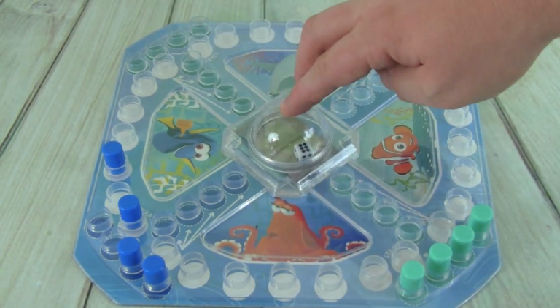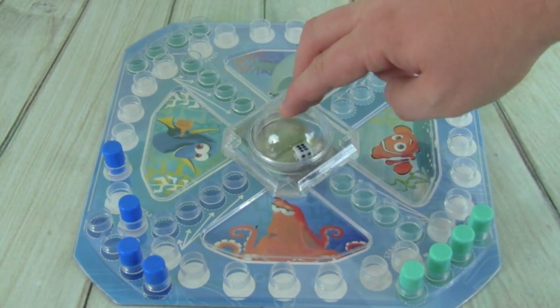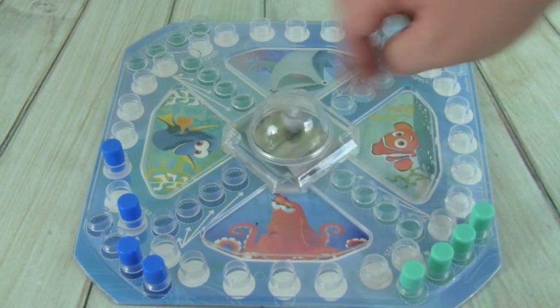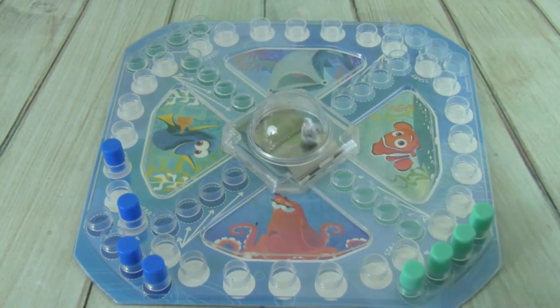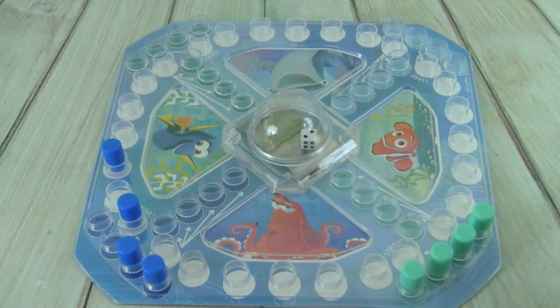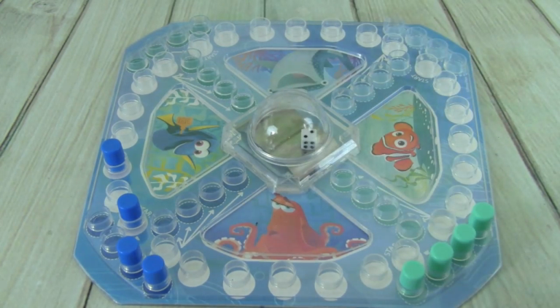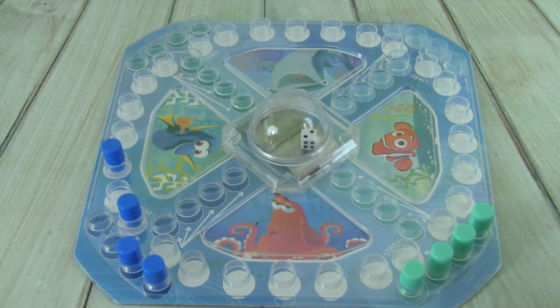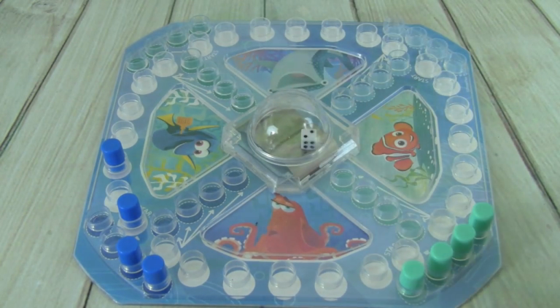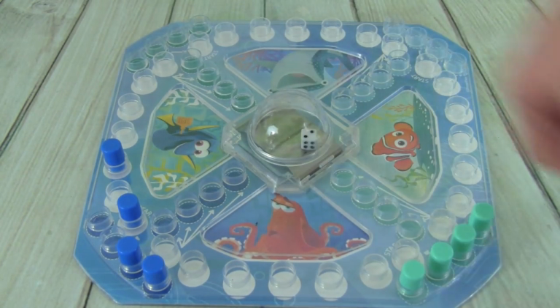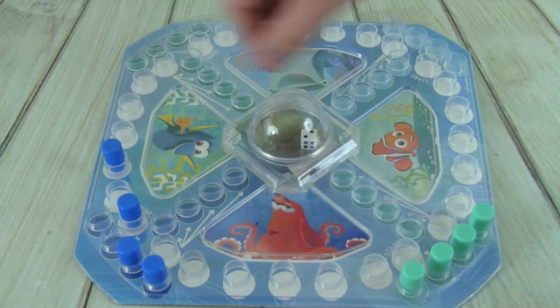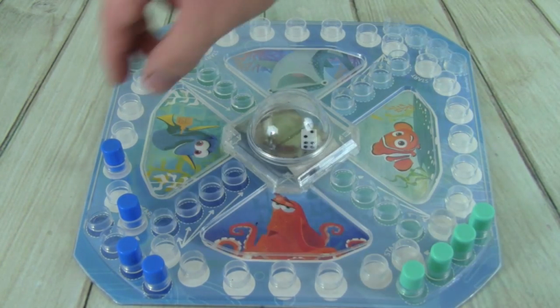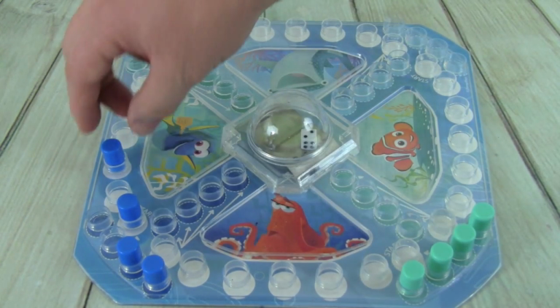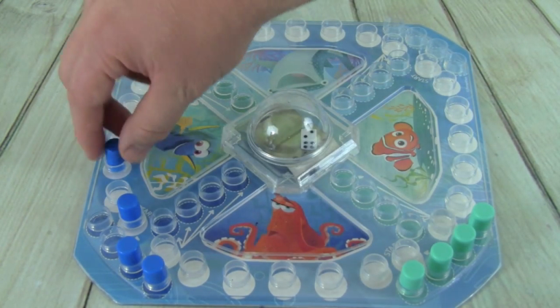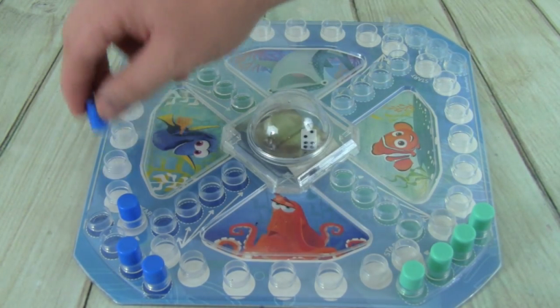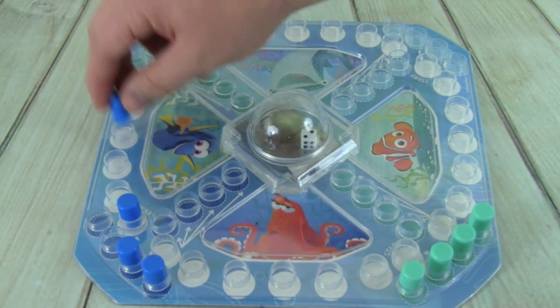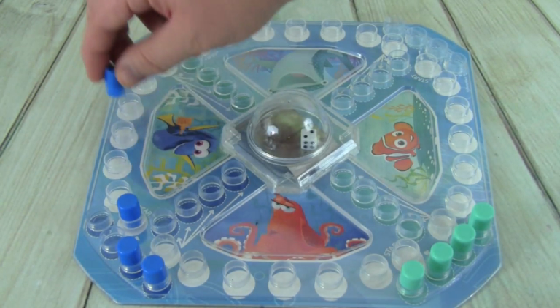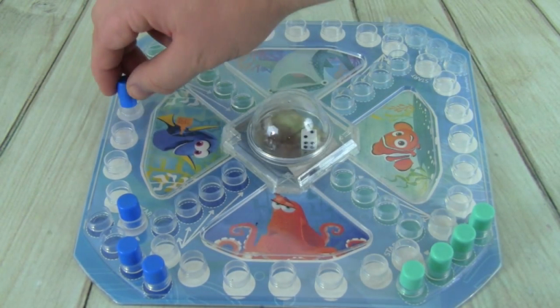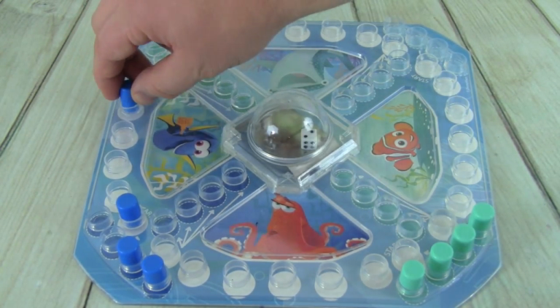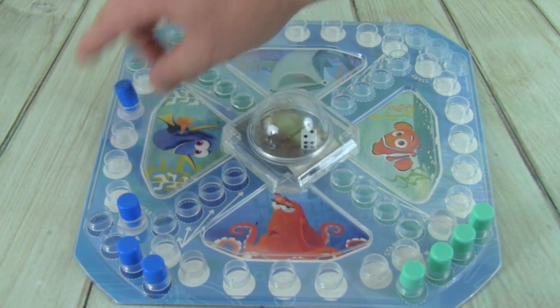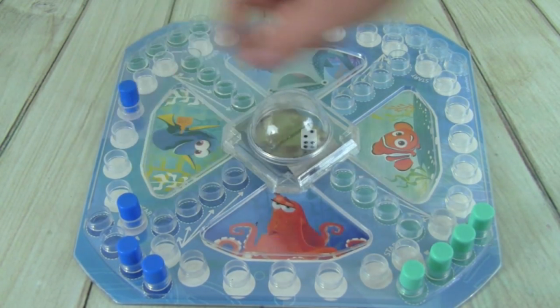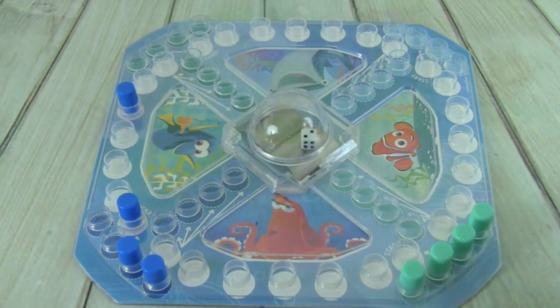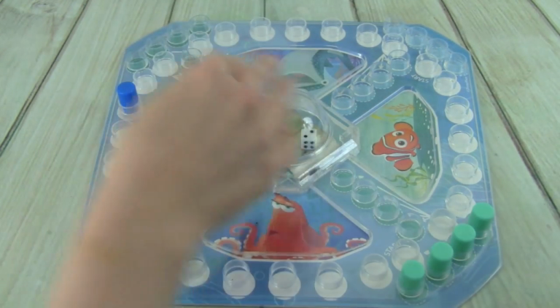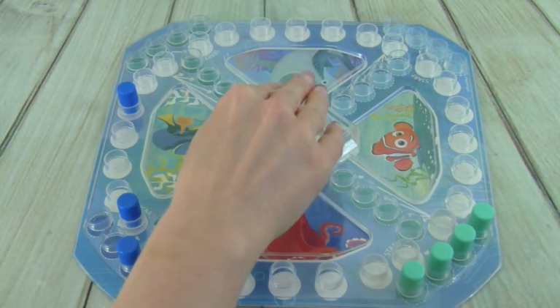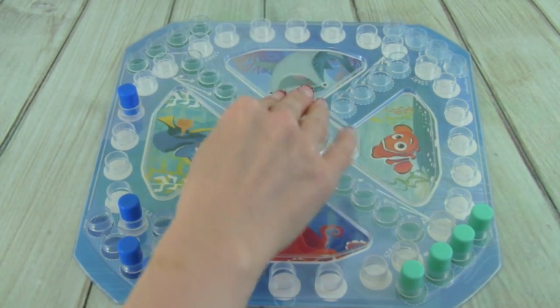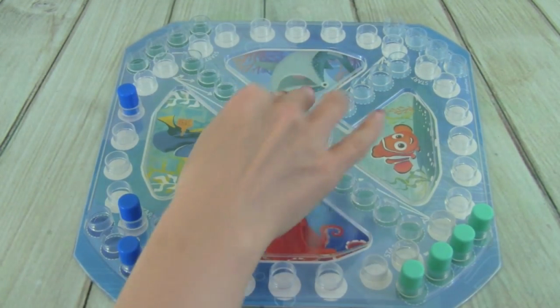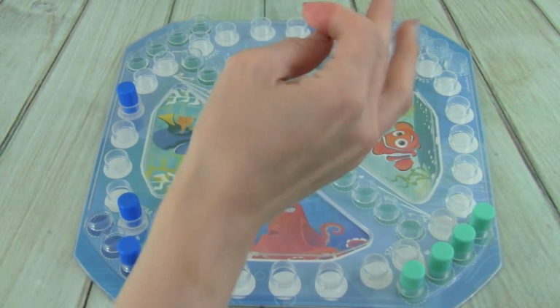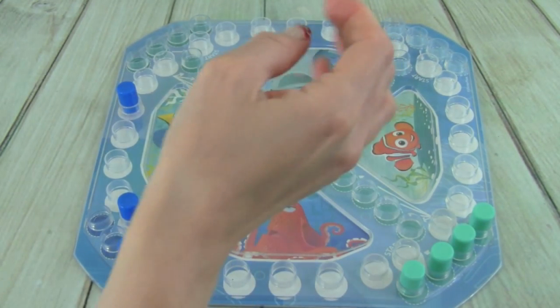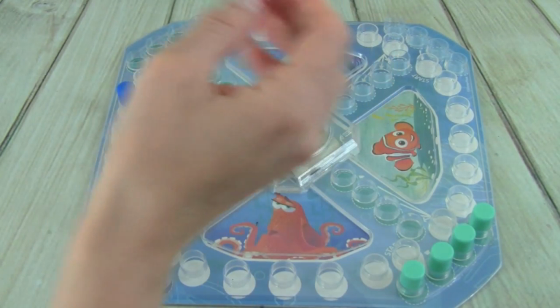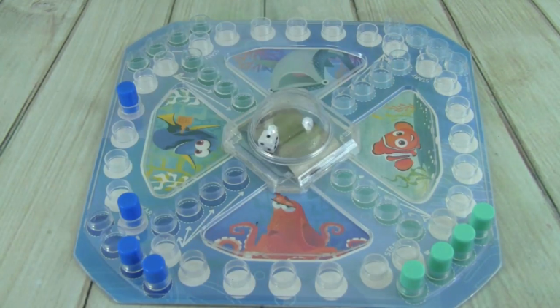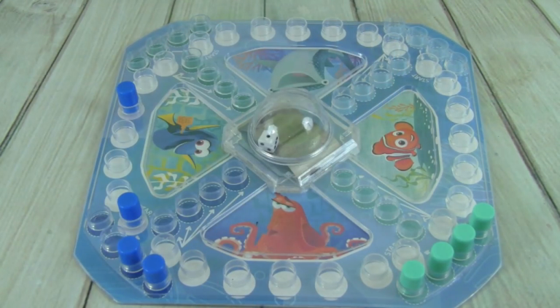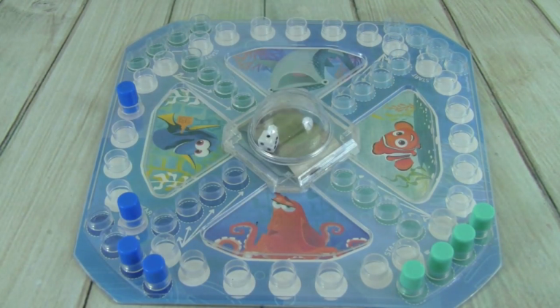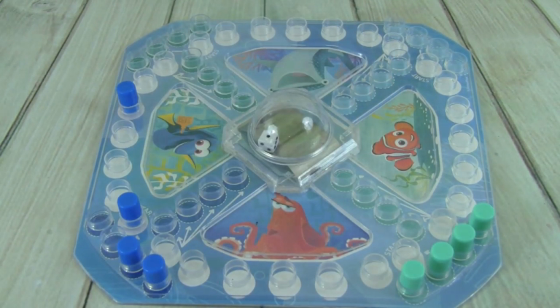Six! Alright, so we're going to move our guy to the starting space and we get to go again. Two — oops. One. Six, so I'm going to move another one of my guys out. And roll again, get a two — I want to move this one, two.